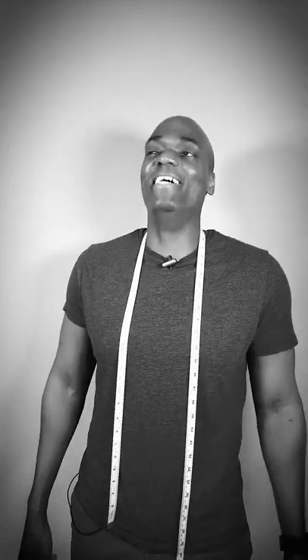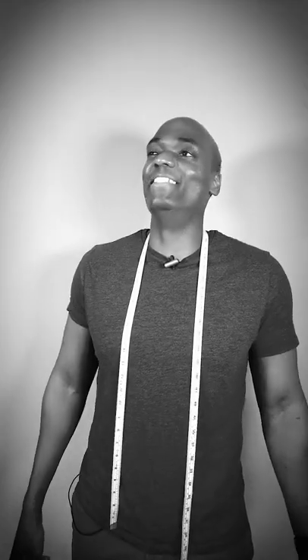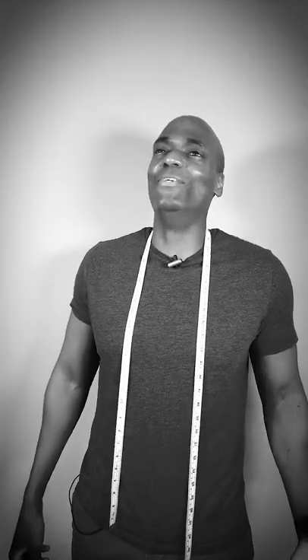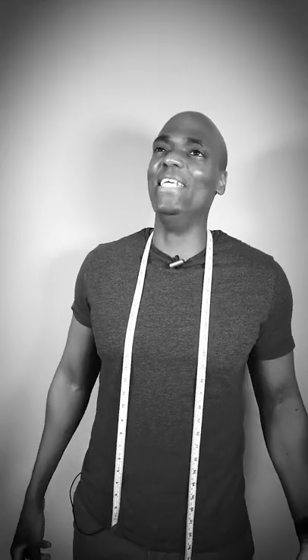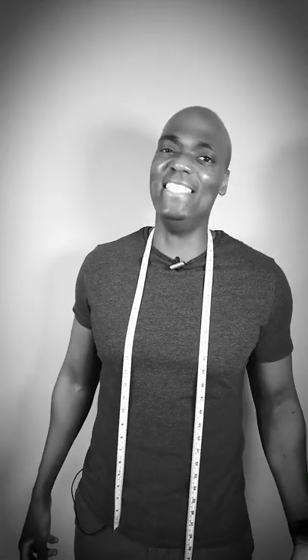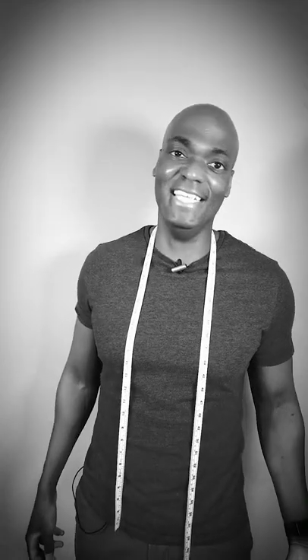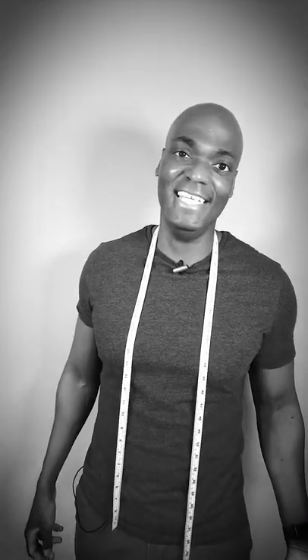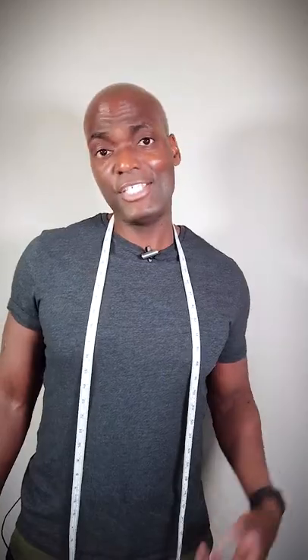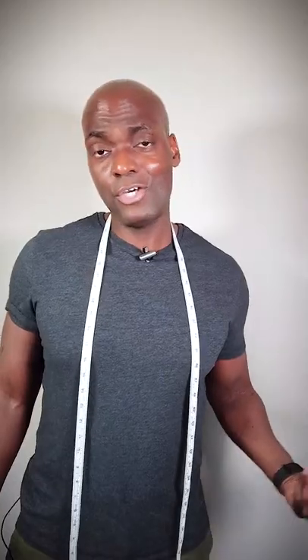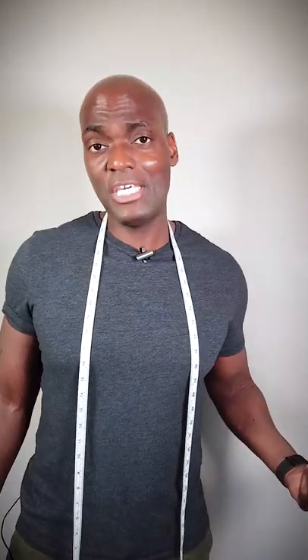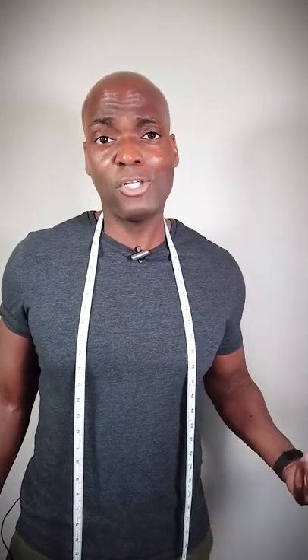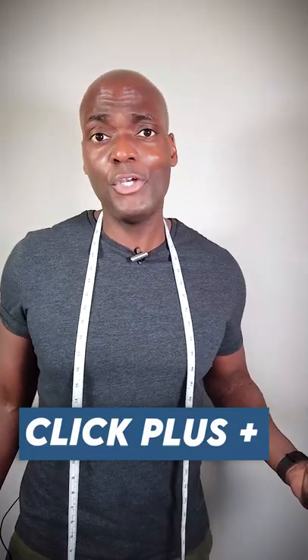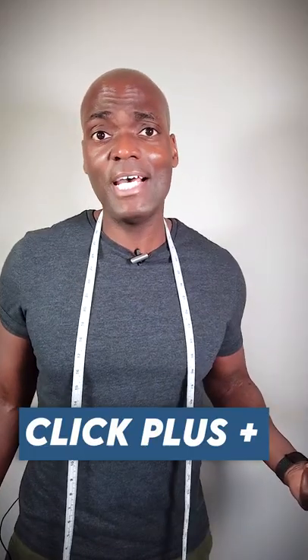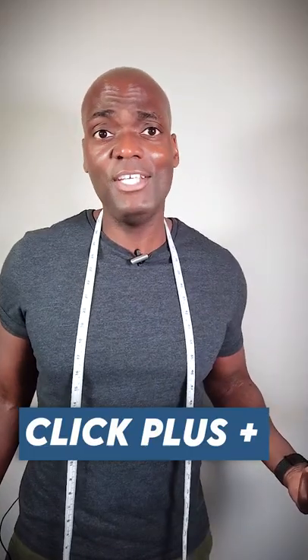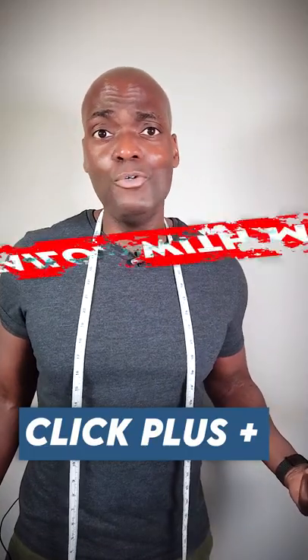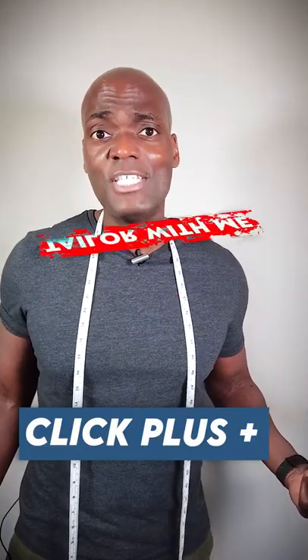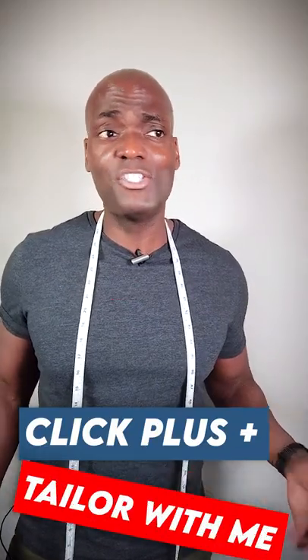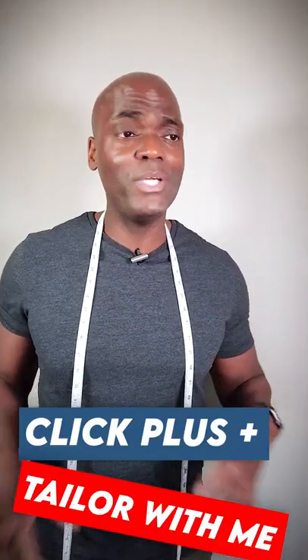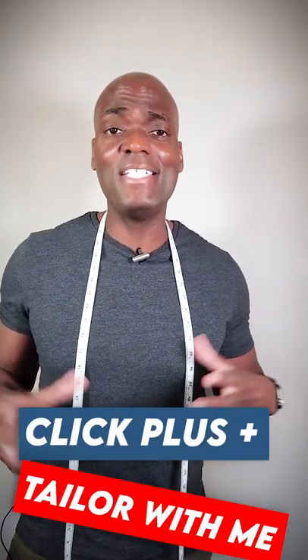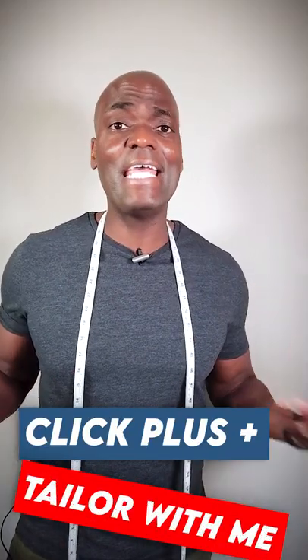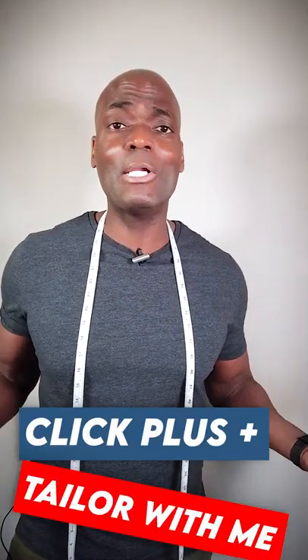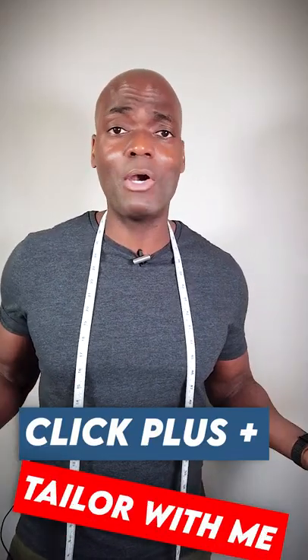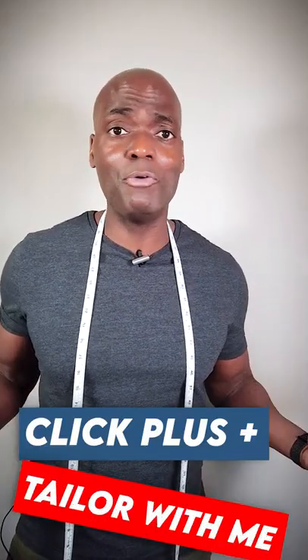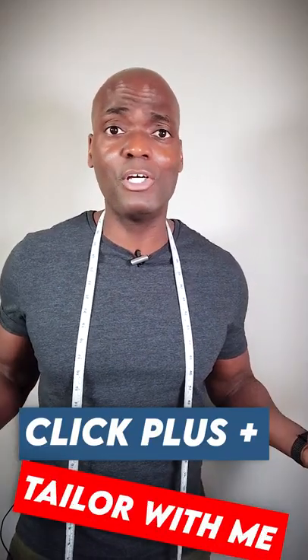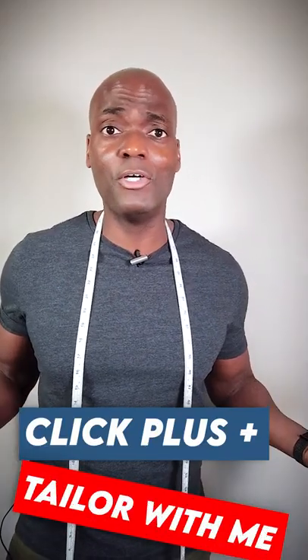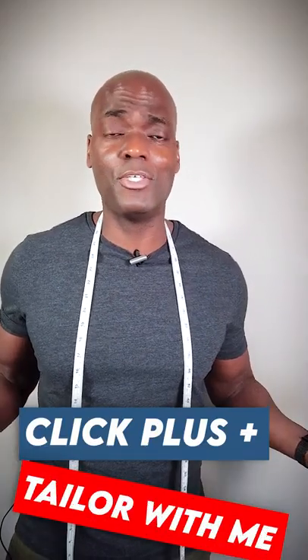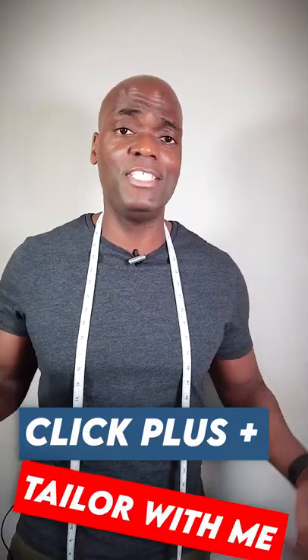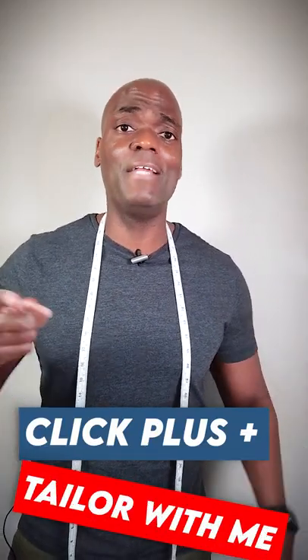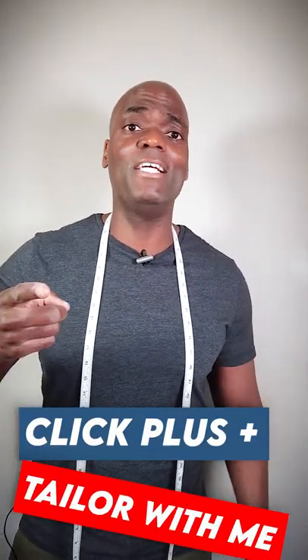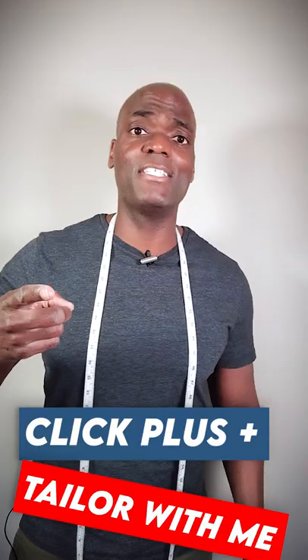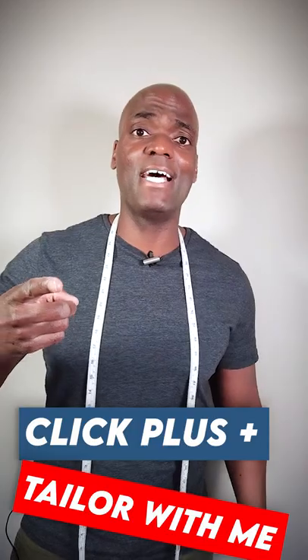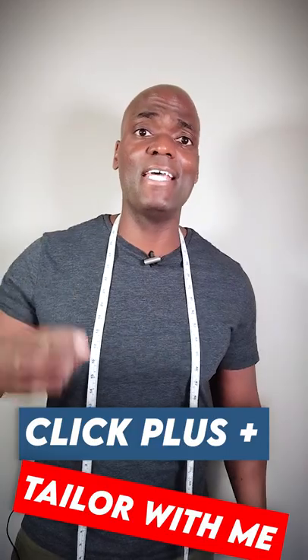It's so easy! Let's keep learning how to use this so we can tailor our own clothes. I'll see you on the other side.